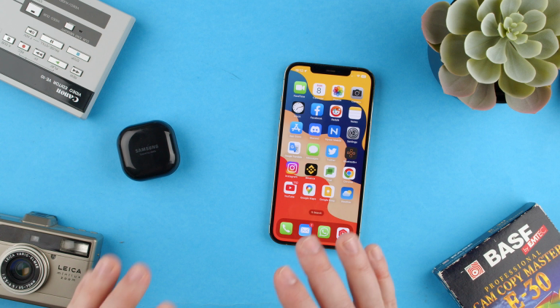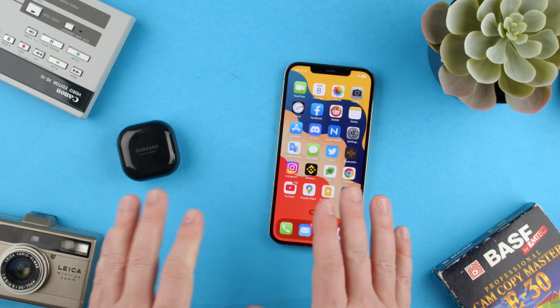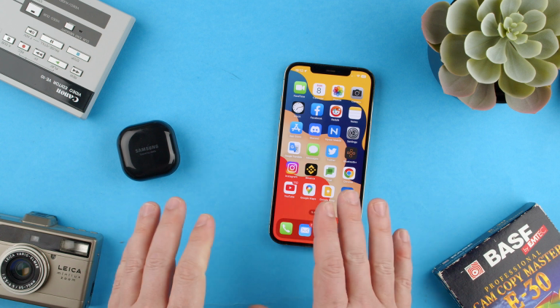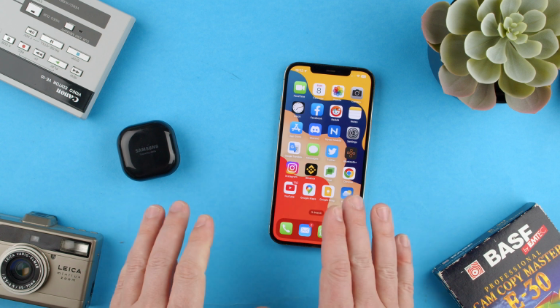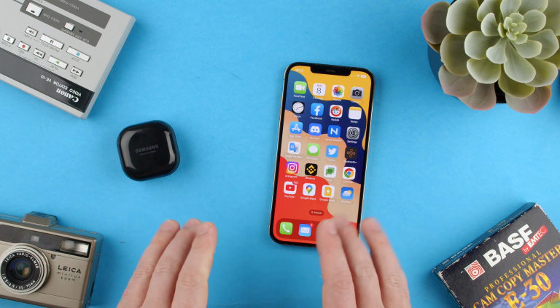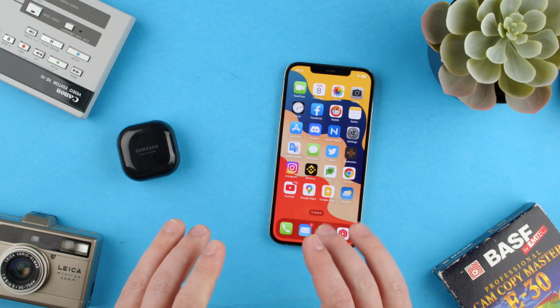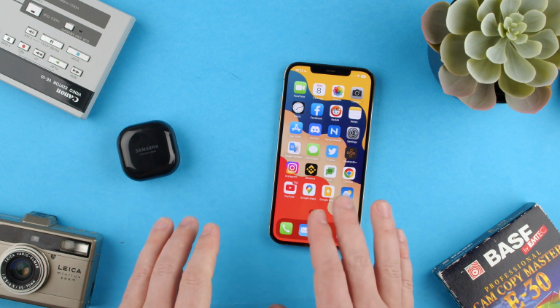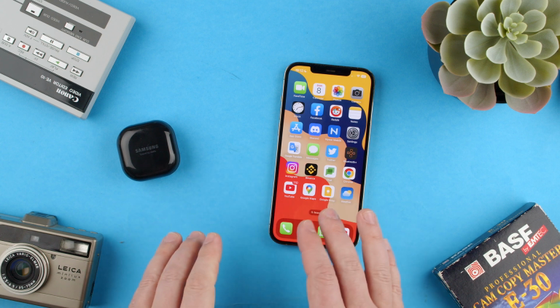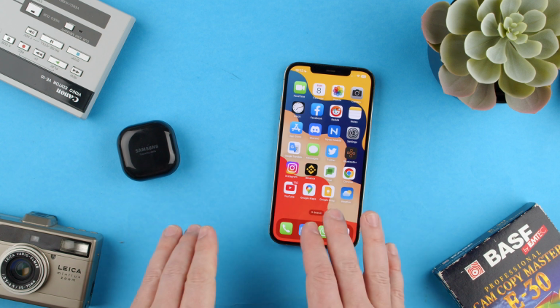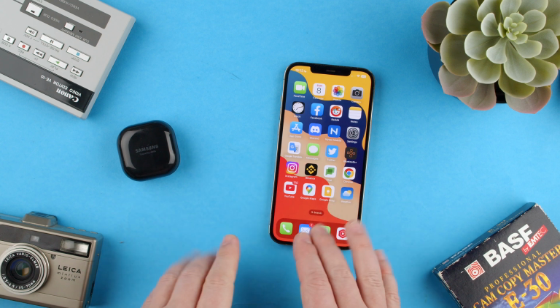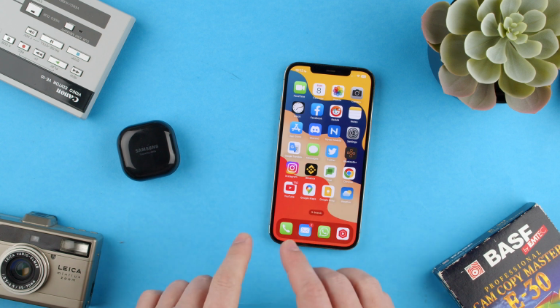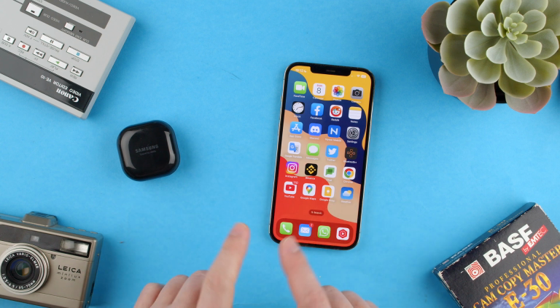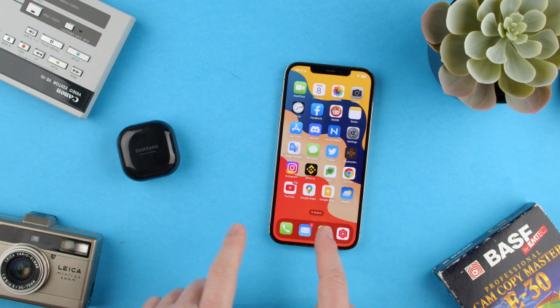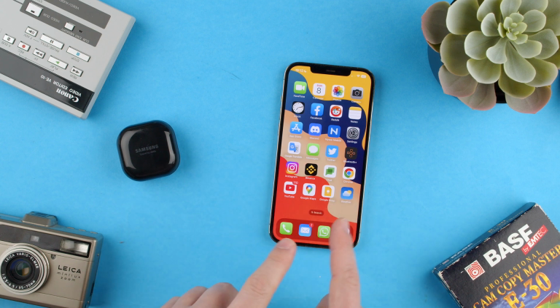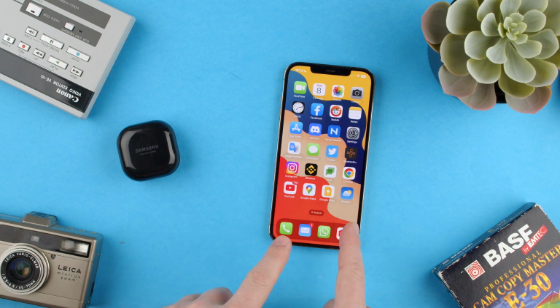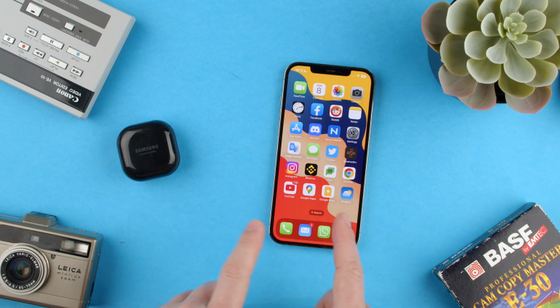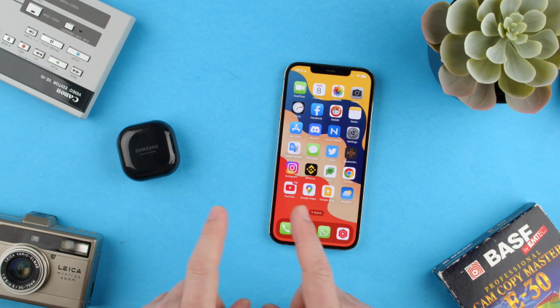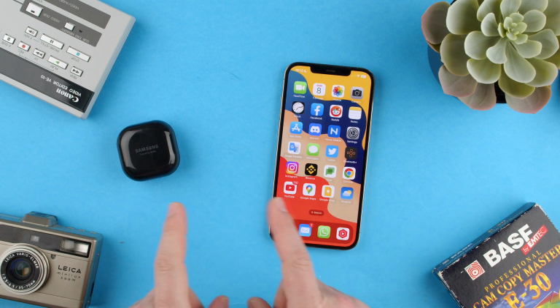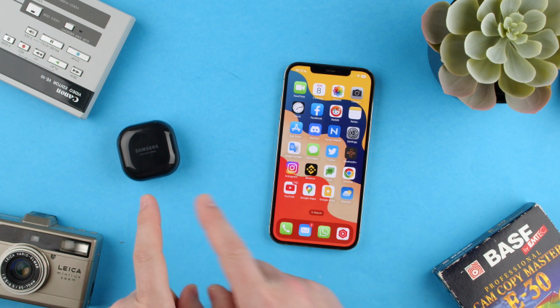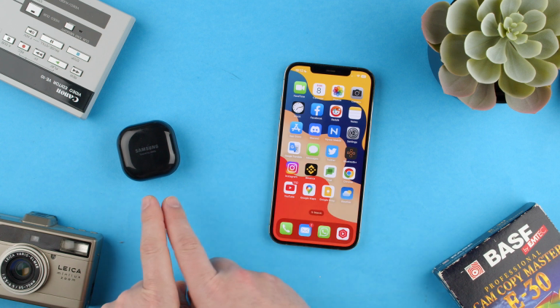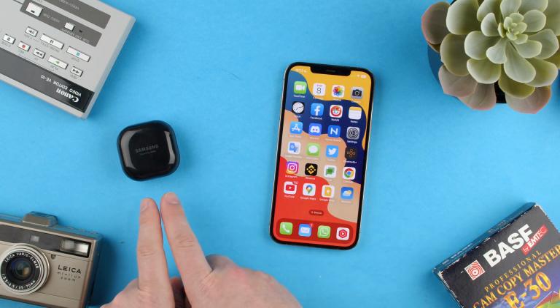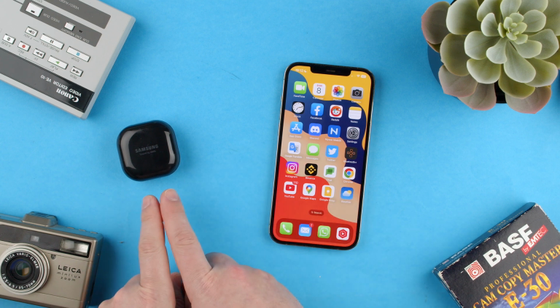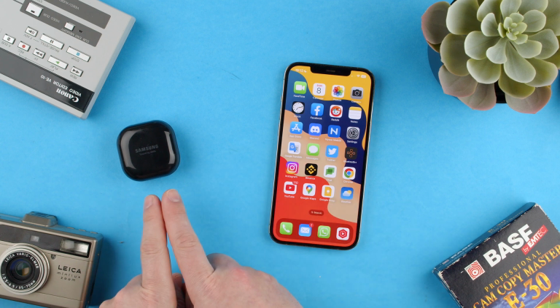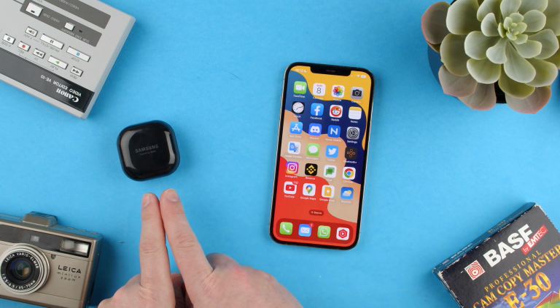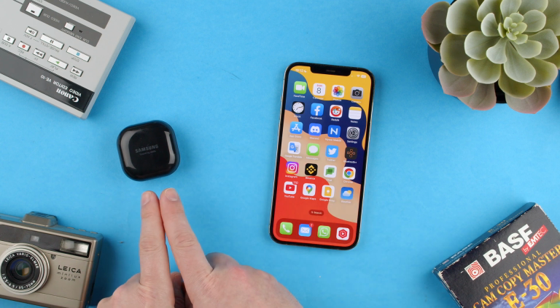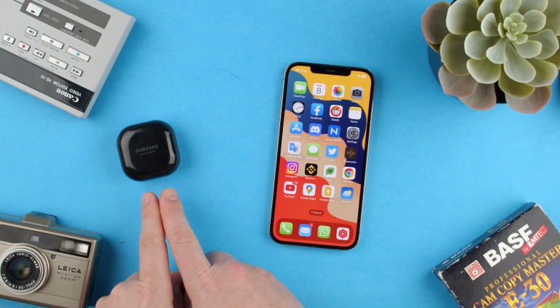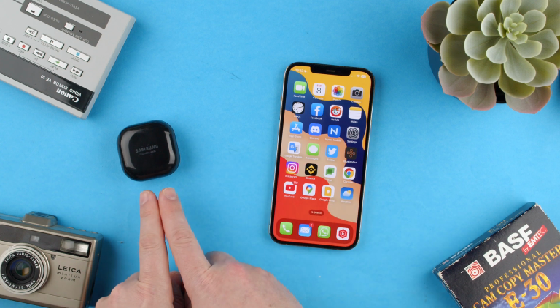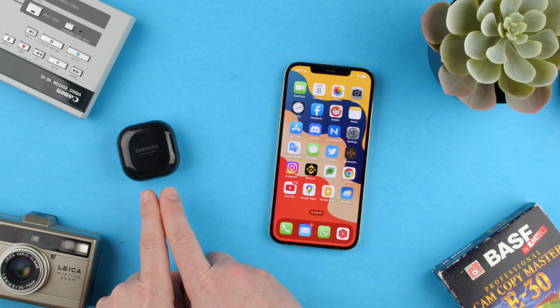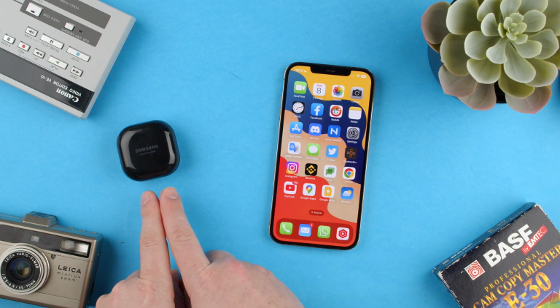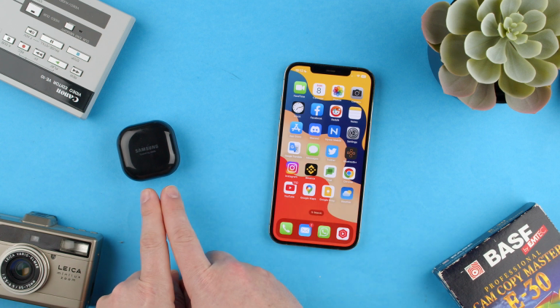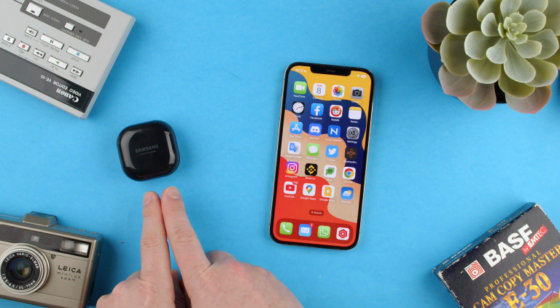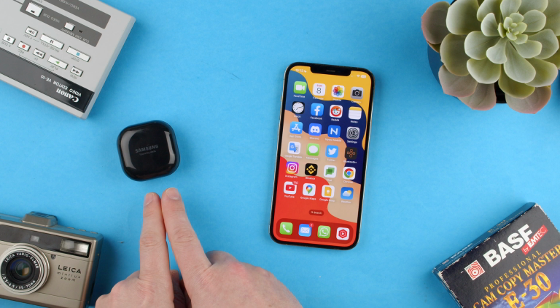Welcome back to Tech Rumps. Today we're going to show you how to get more out of your Samsung Galaxy Buds Live.